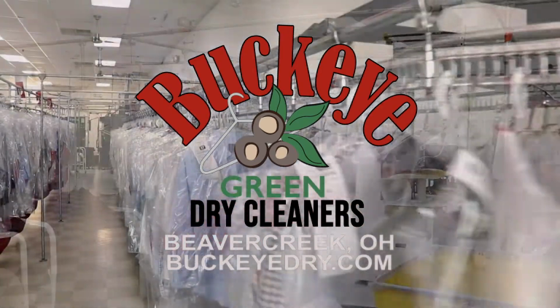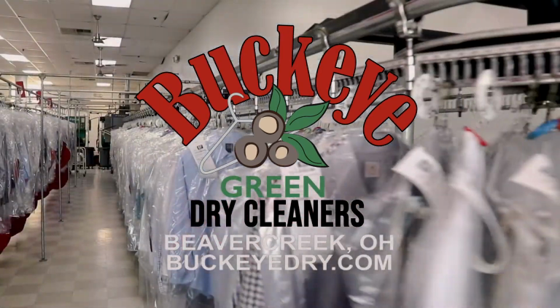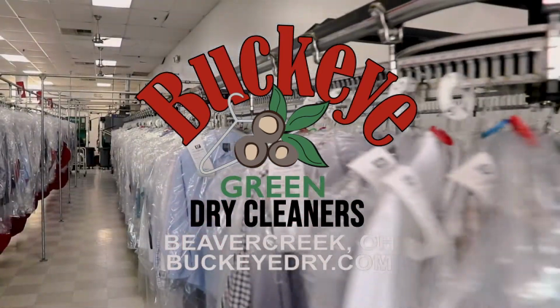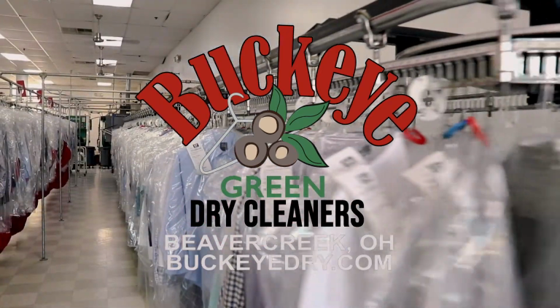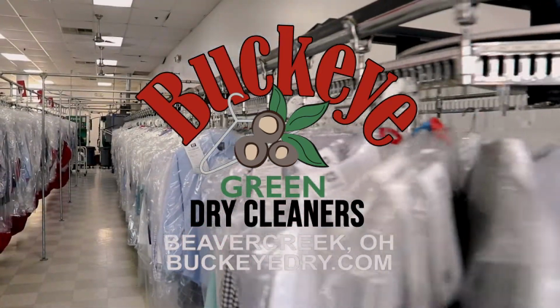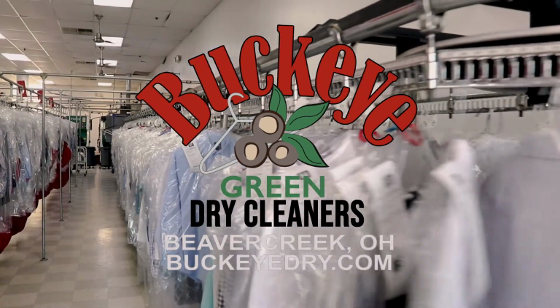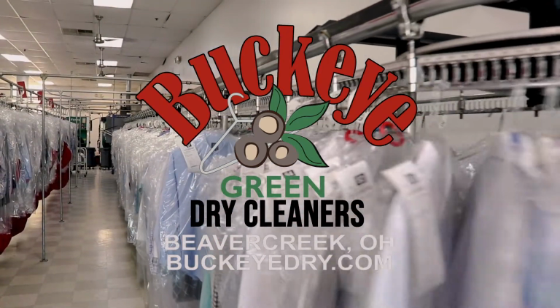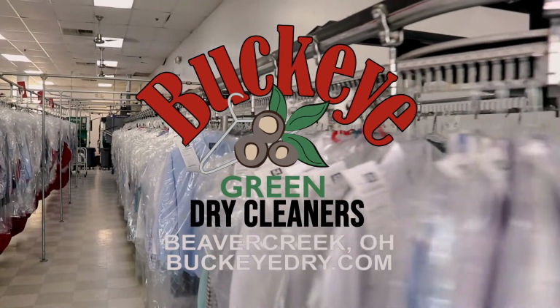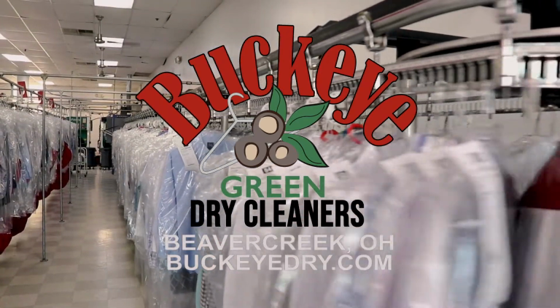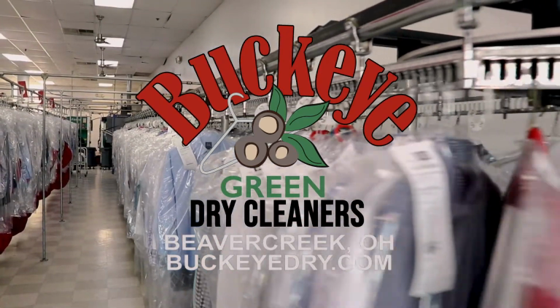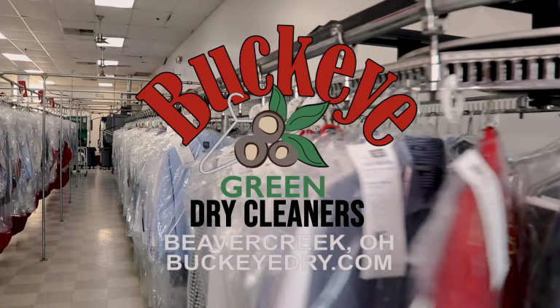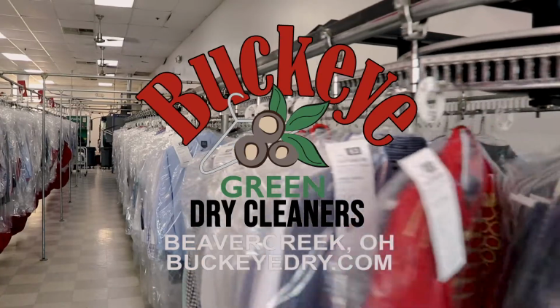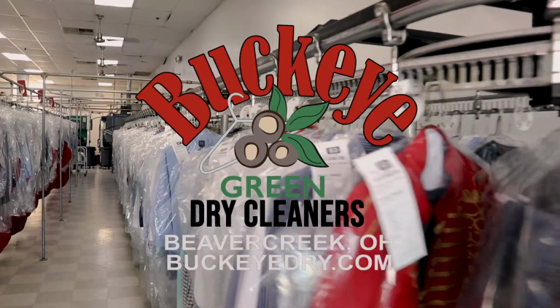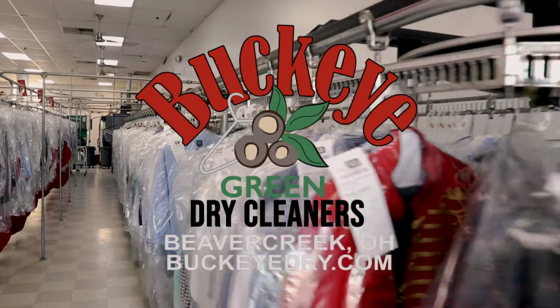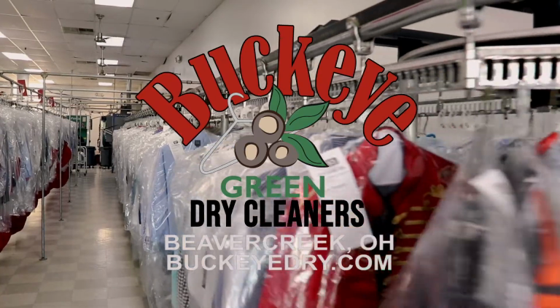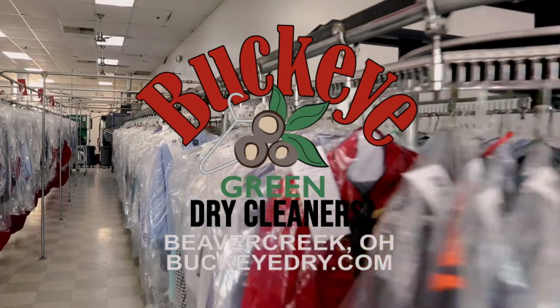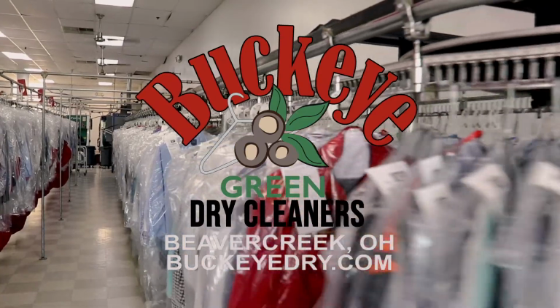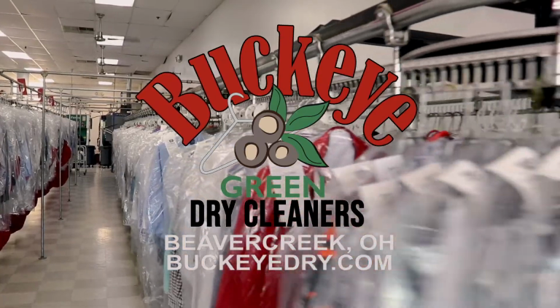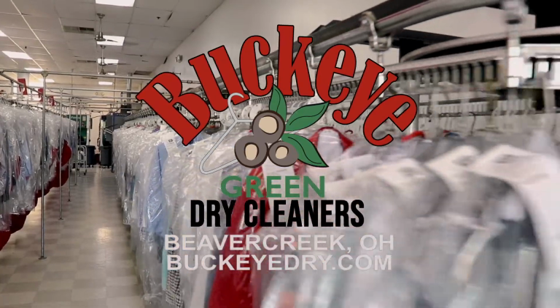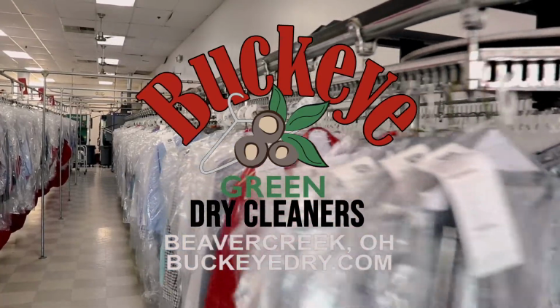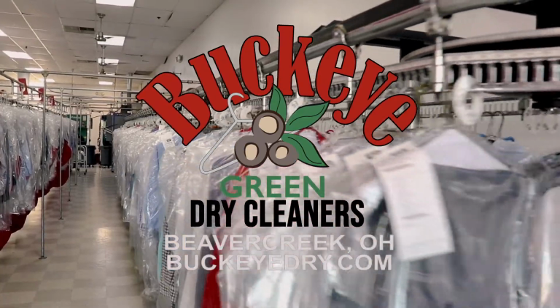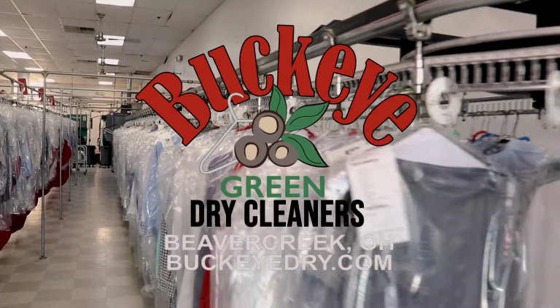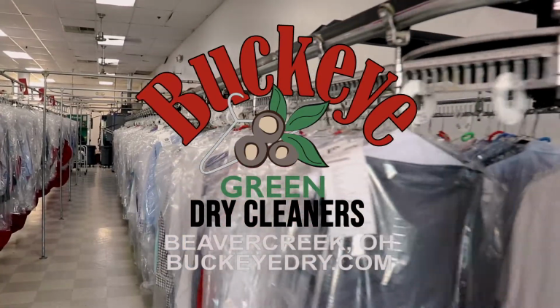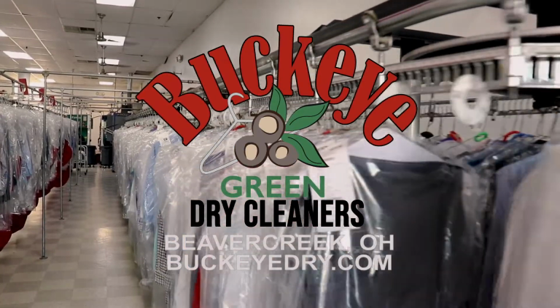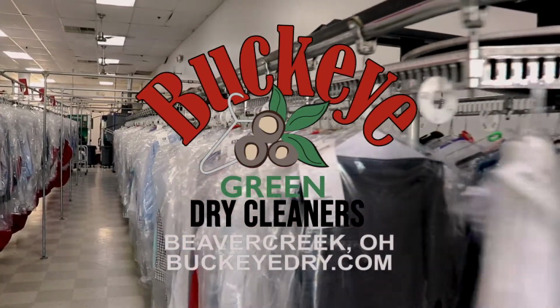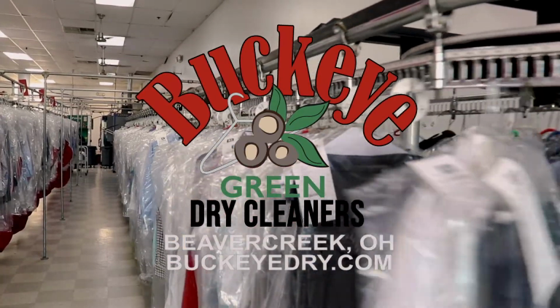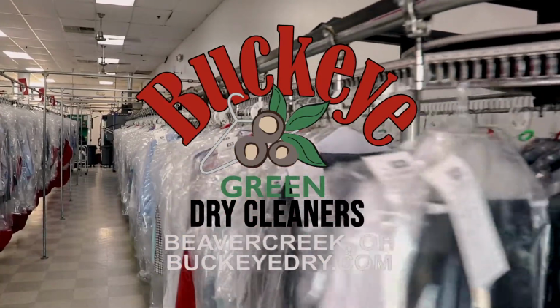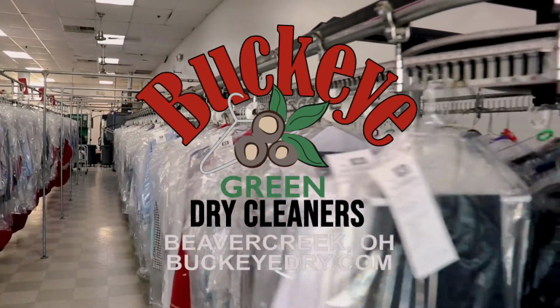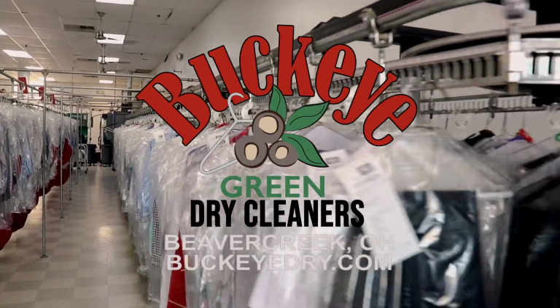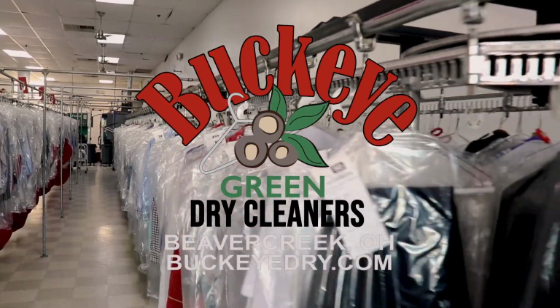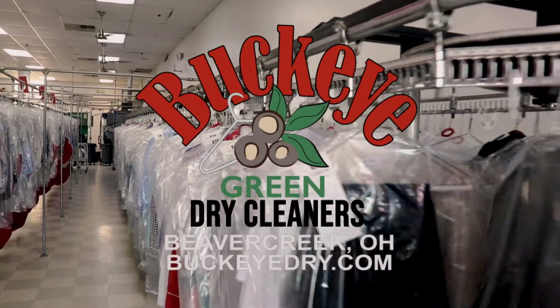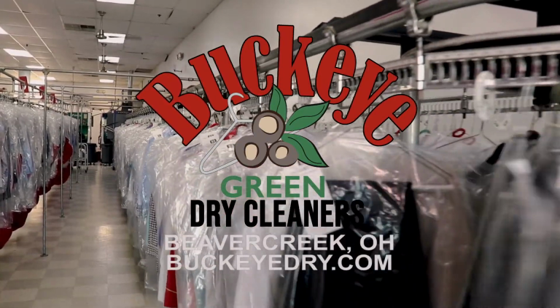Thanks for stopping by Buckeye Green Dry Cleaners. We appreciate your business. See you next time!